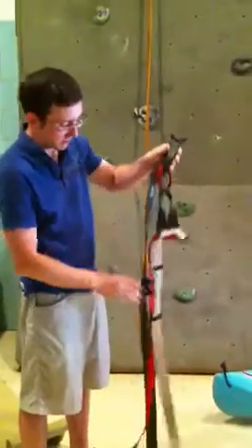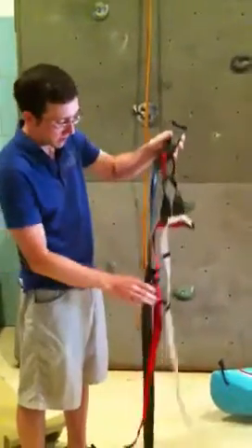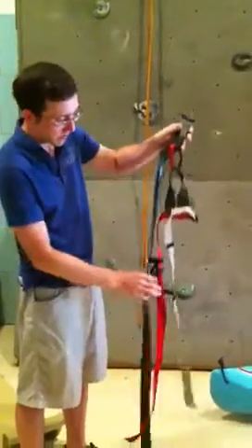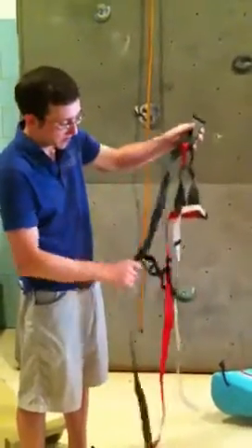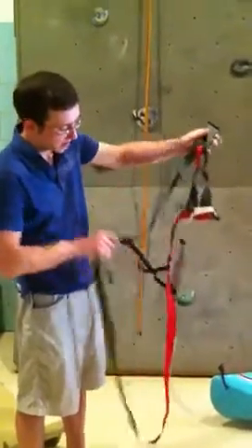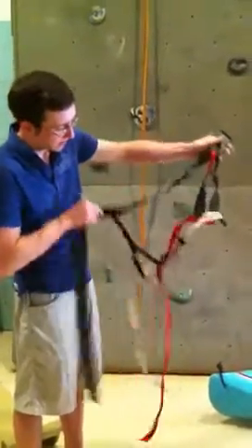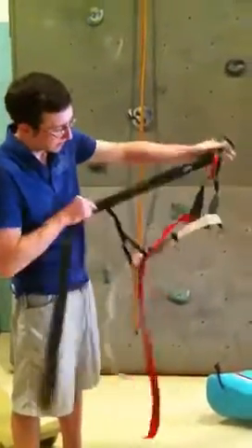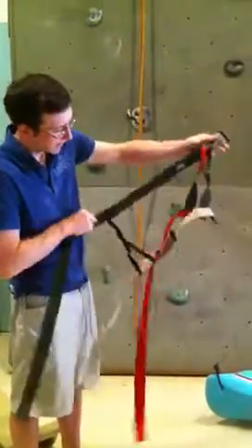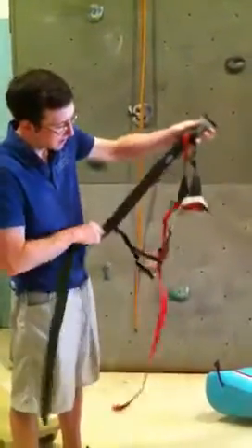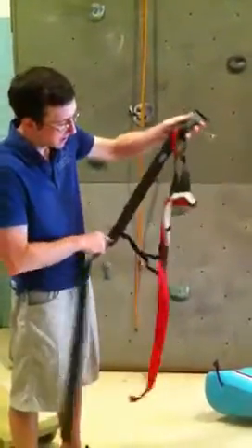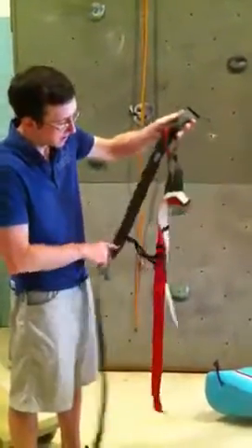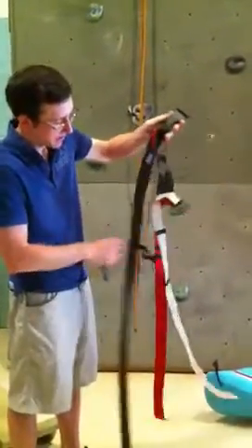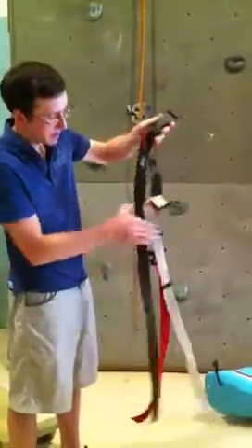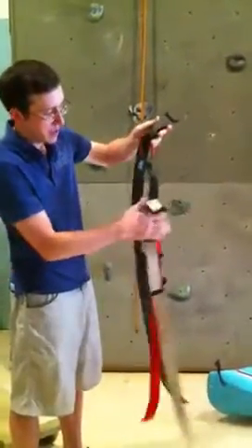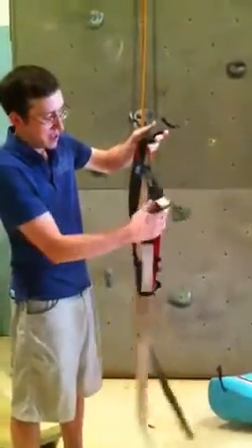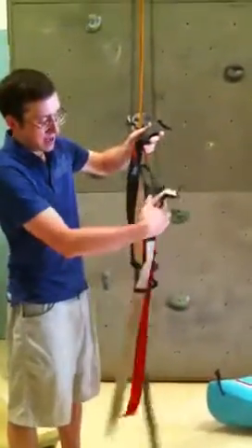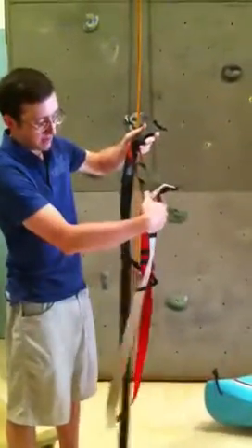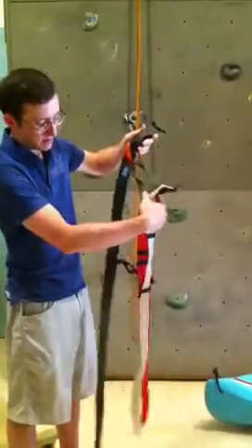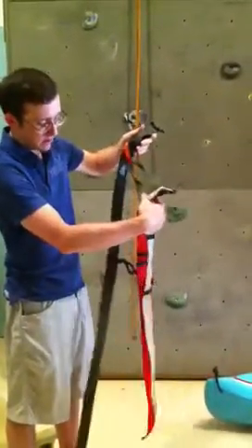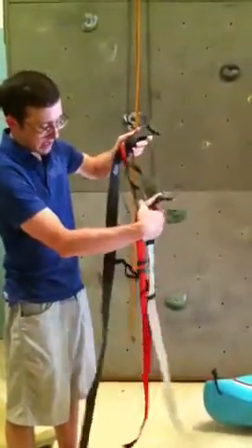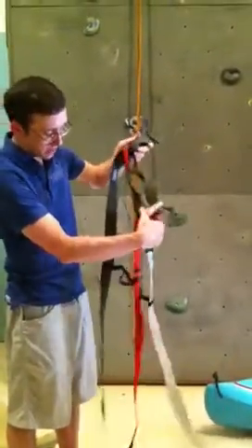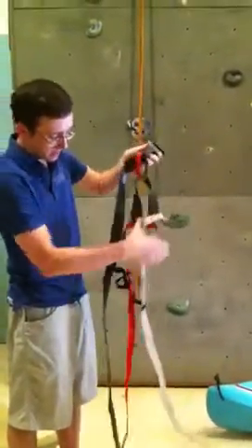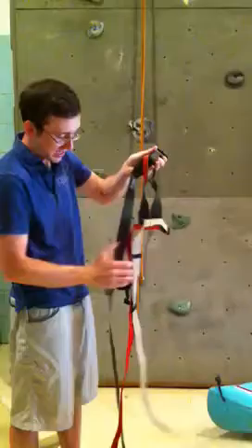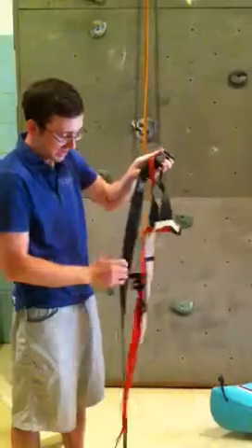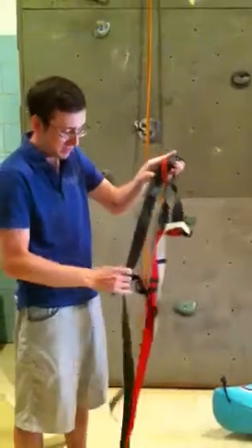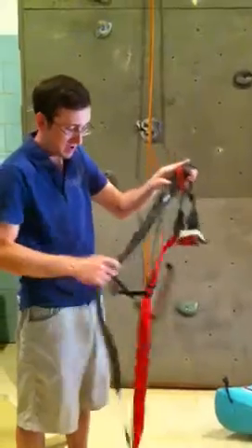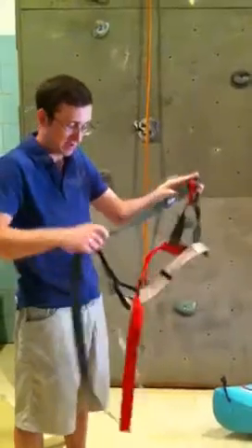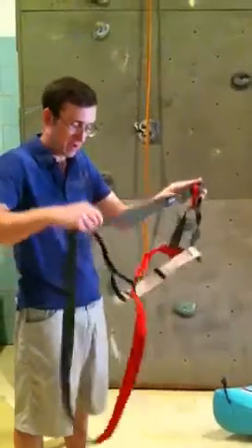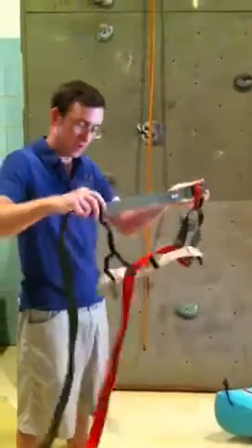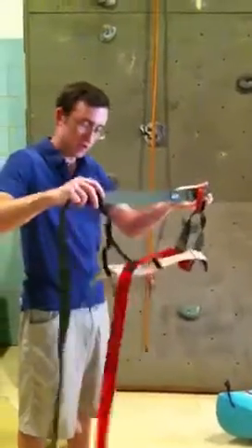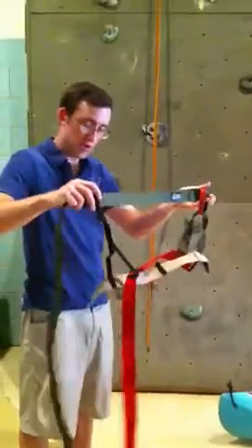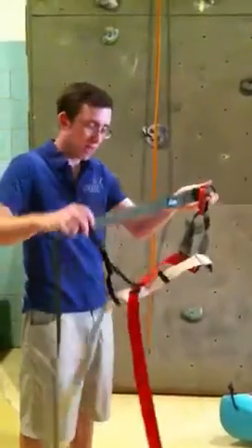All right, you have three parts here. You have the waist belt, and you have the two leg loops connected by this comfort strap.